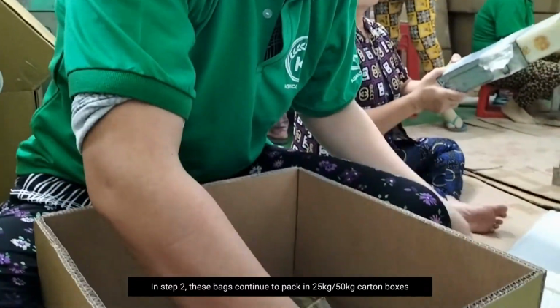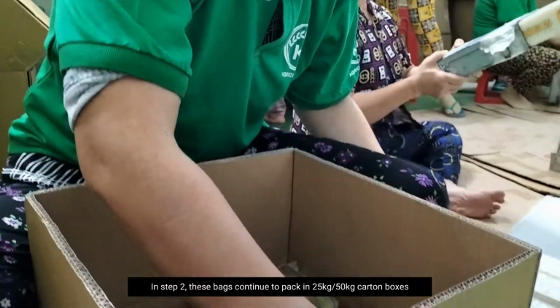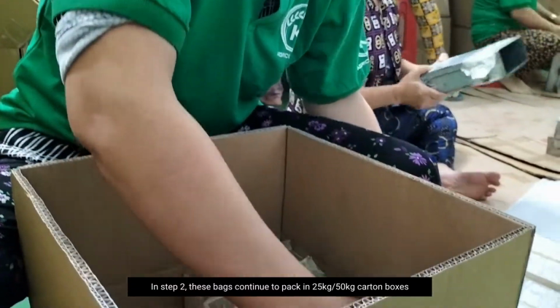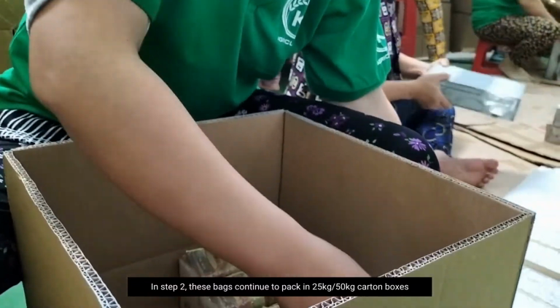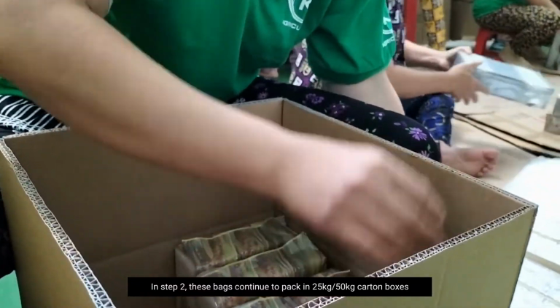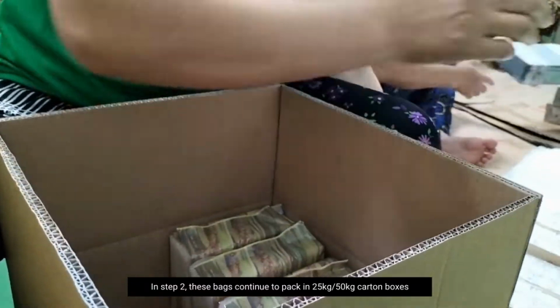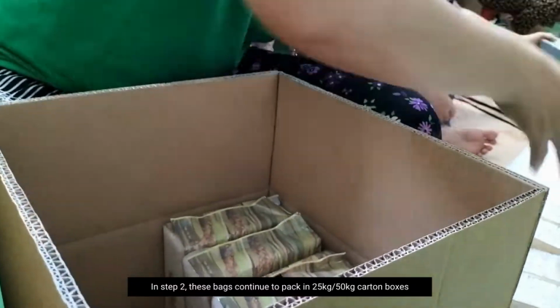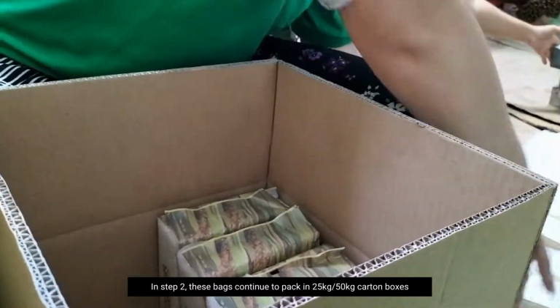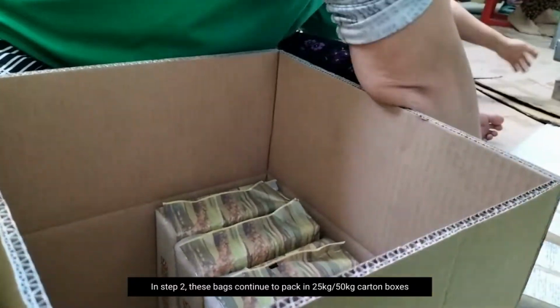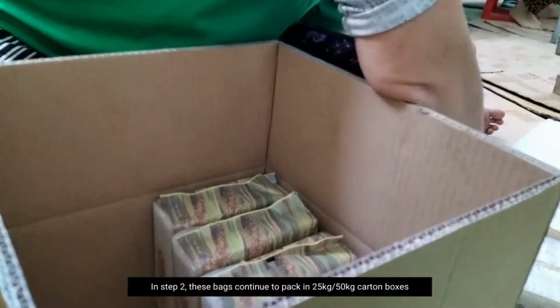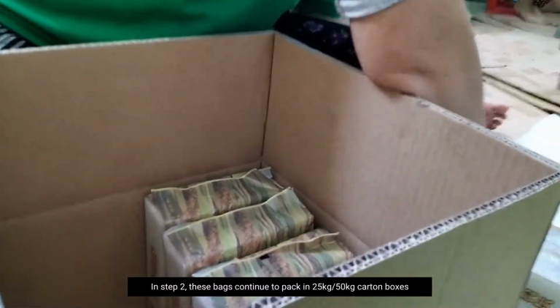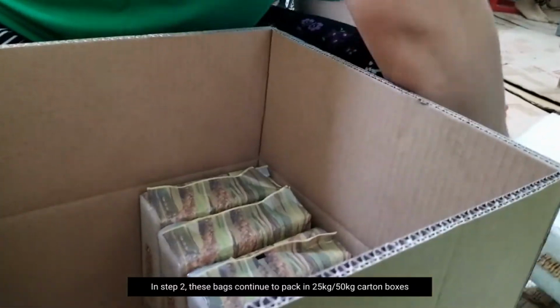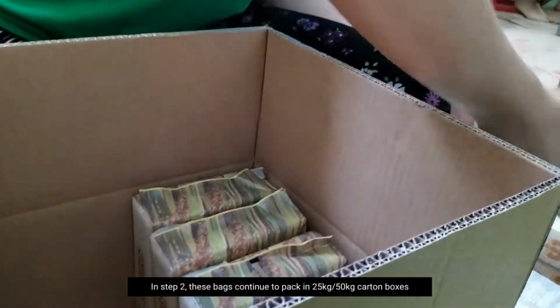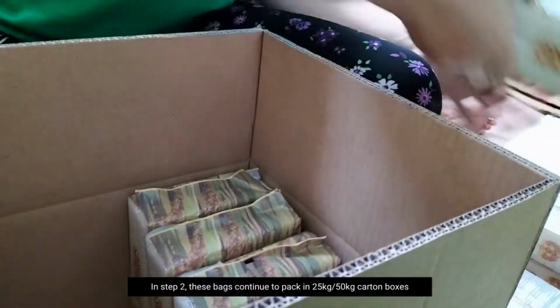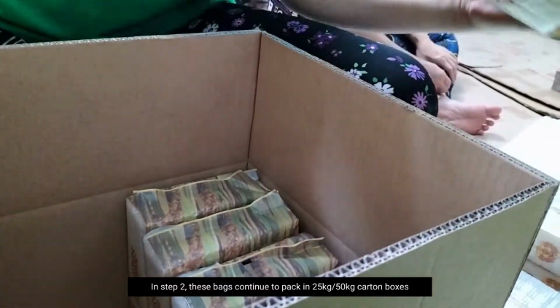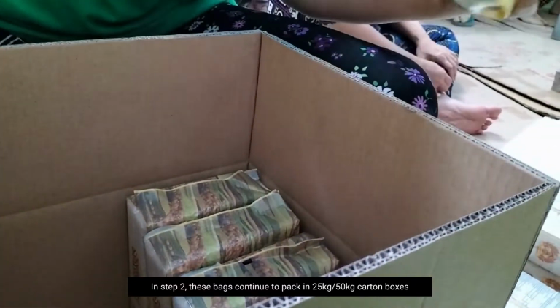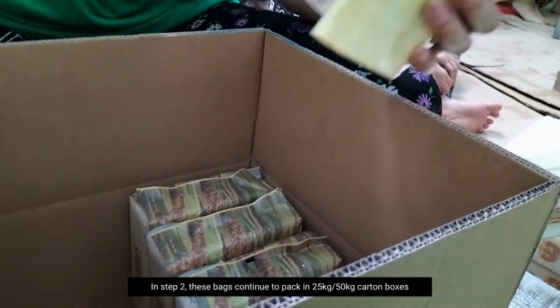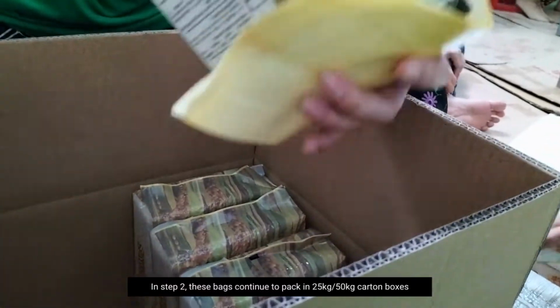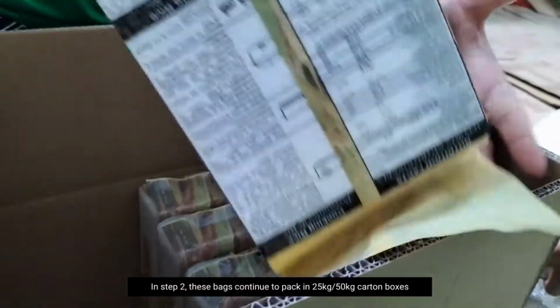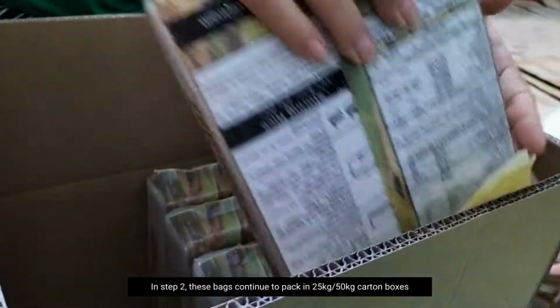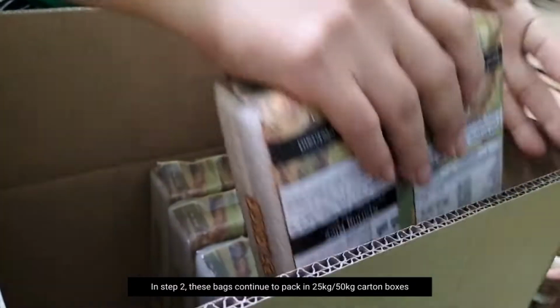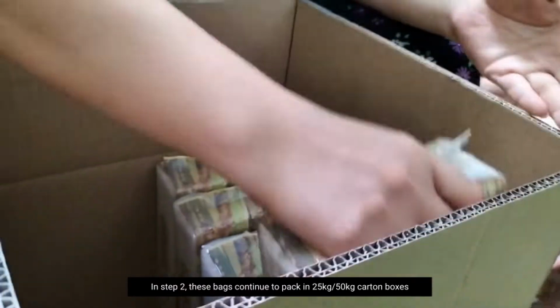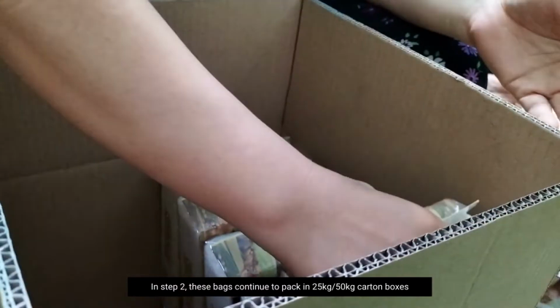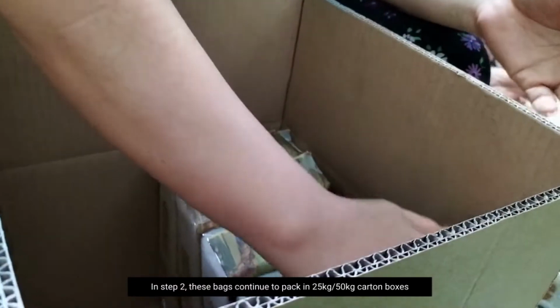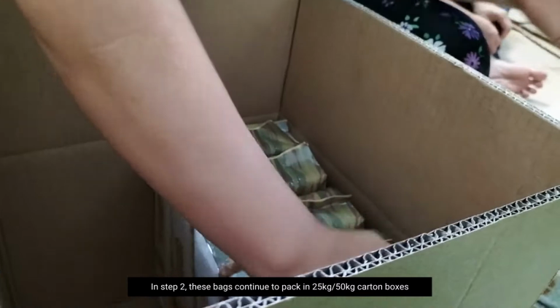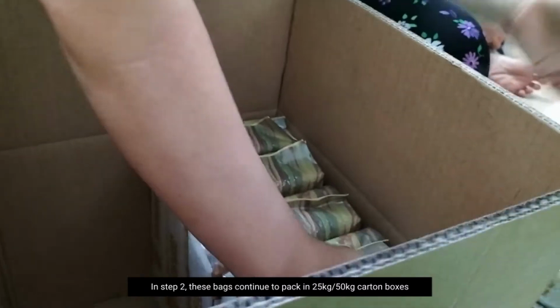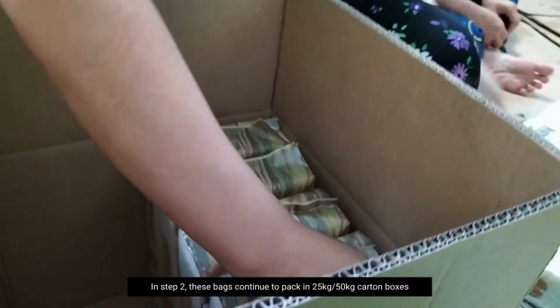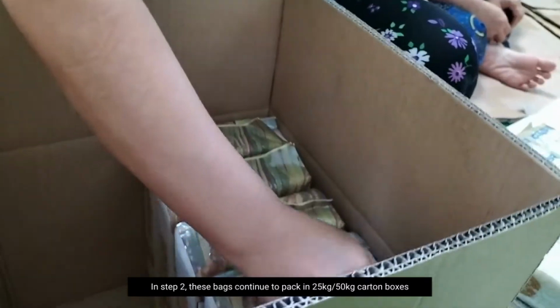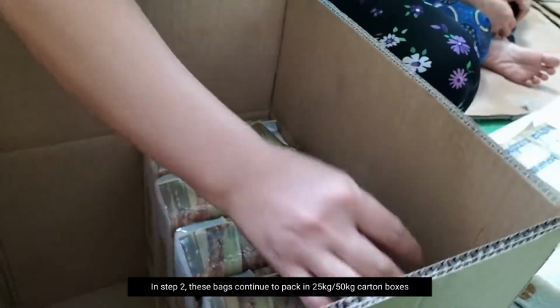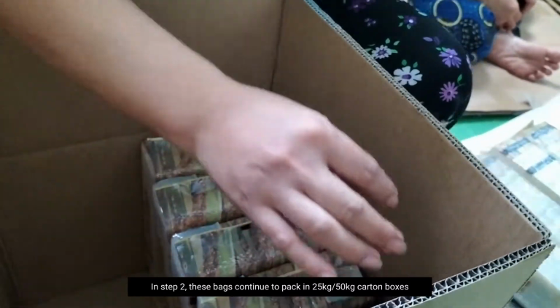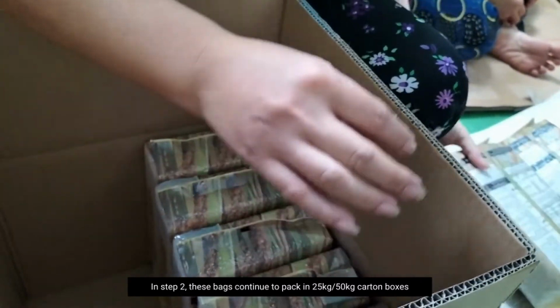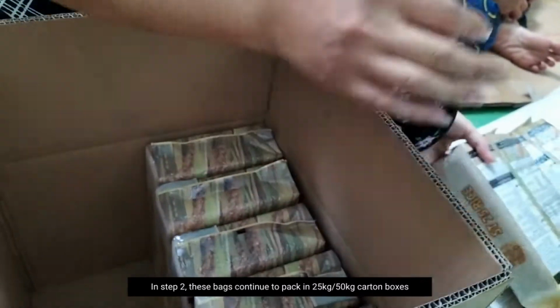This base continues to pack in 25 or 50 kg carton boxes.